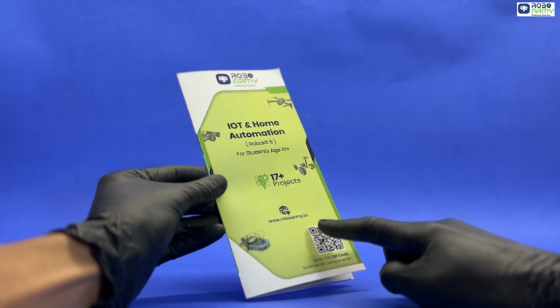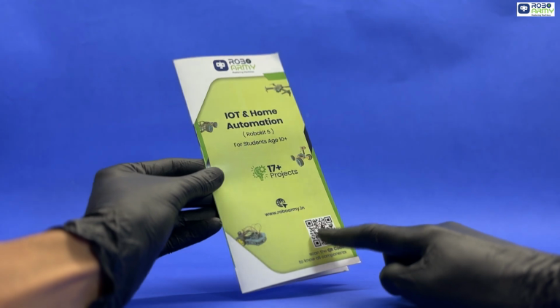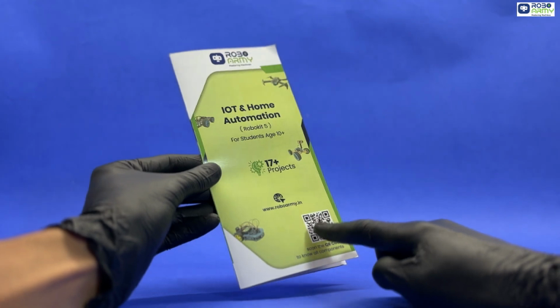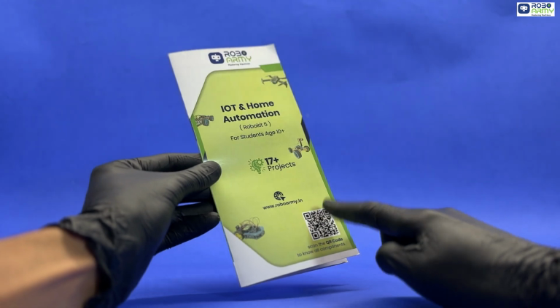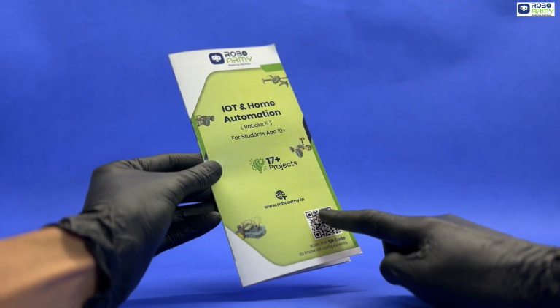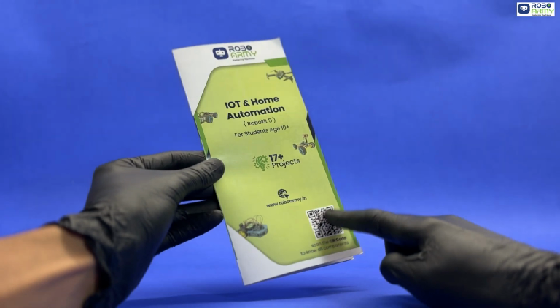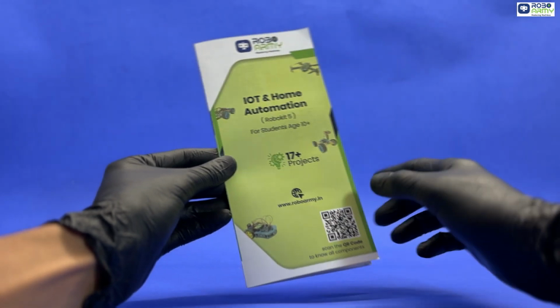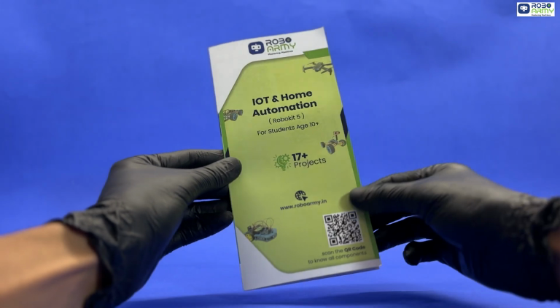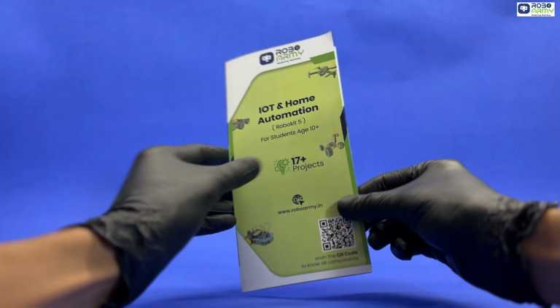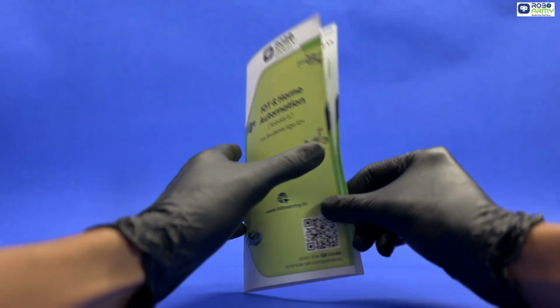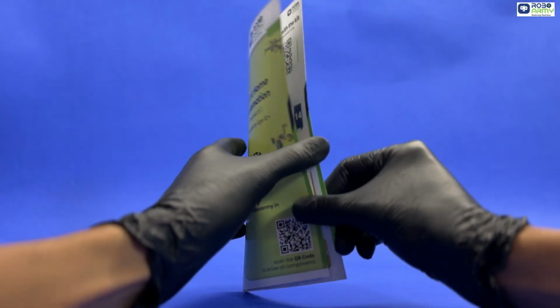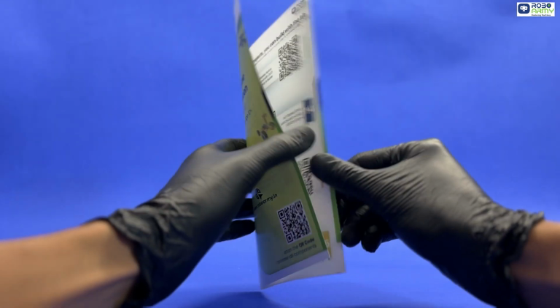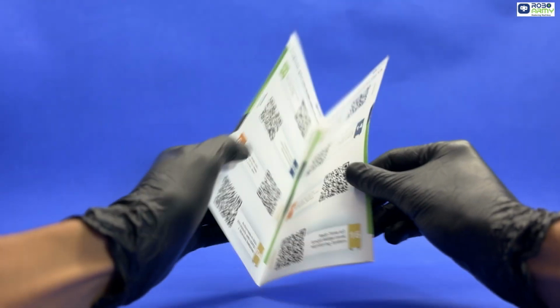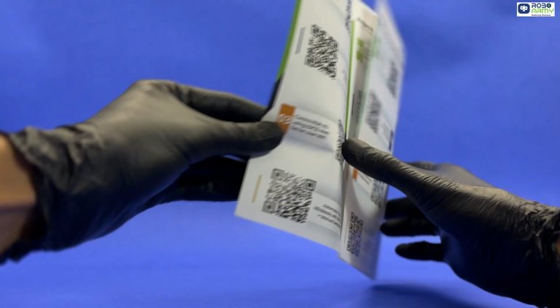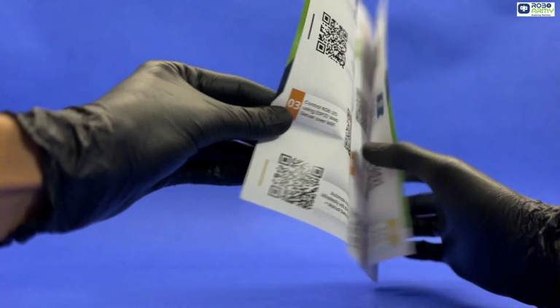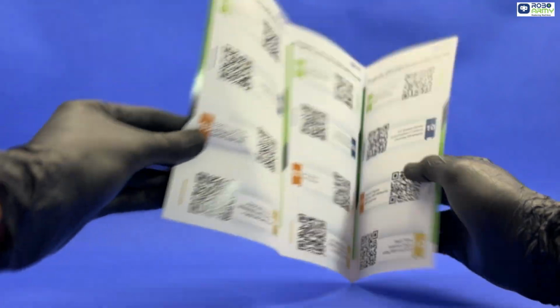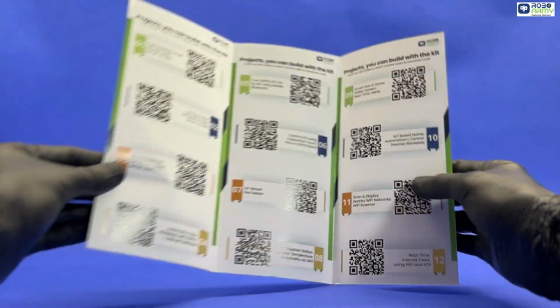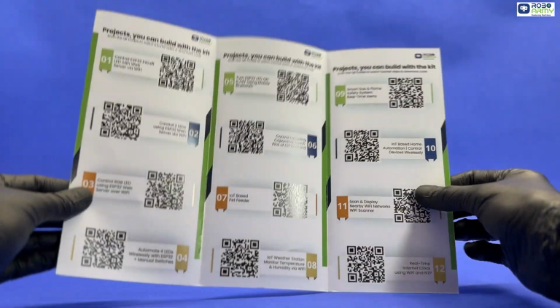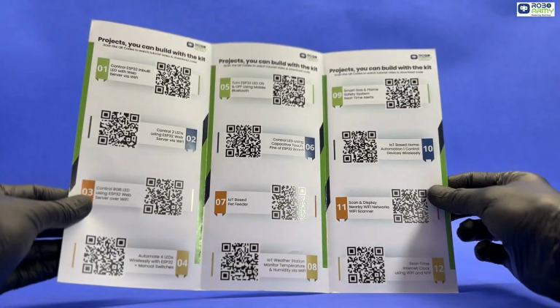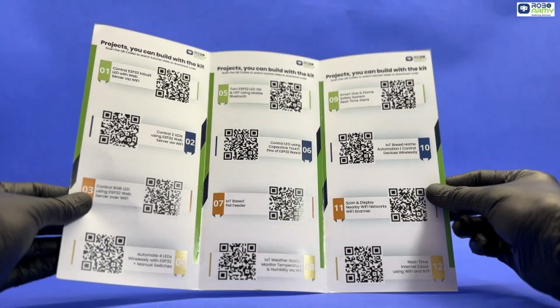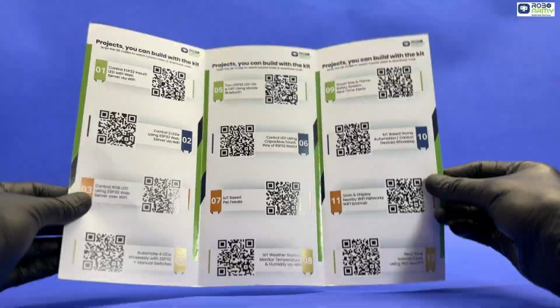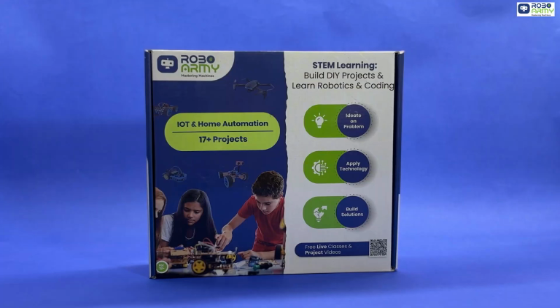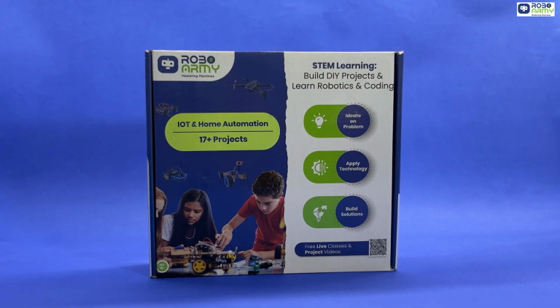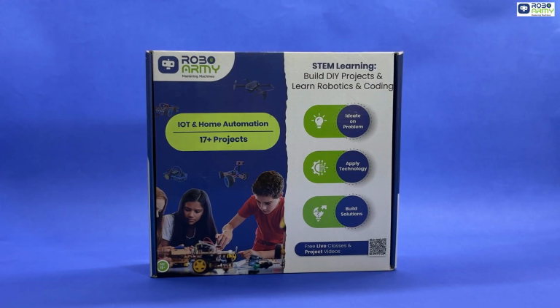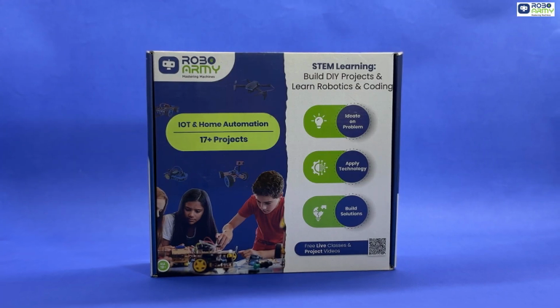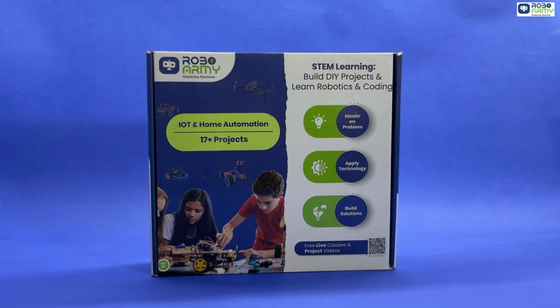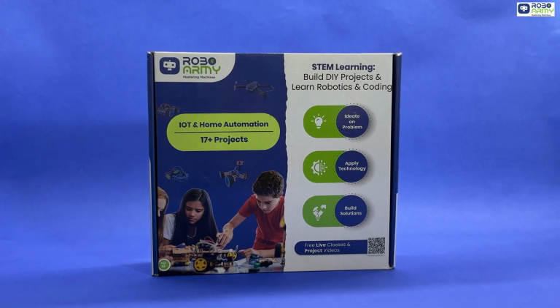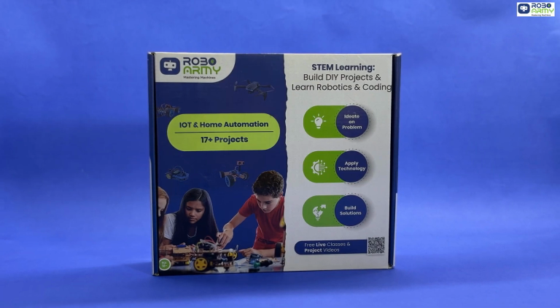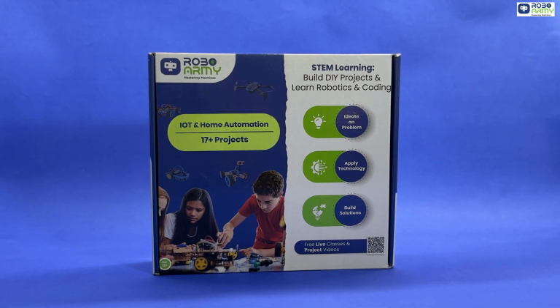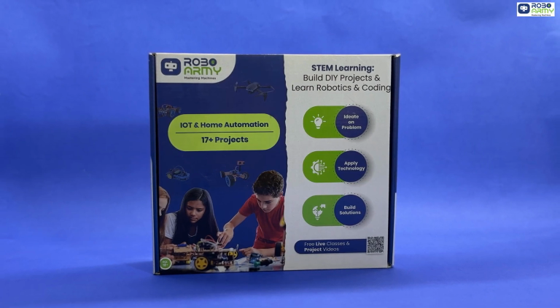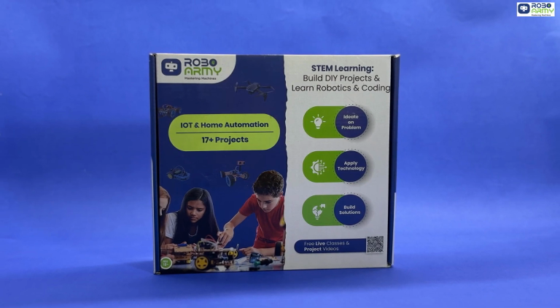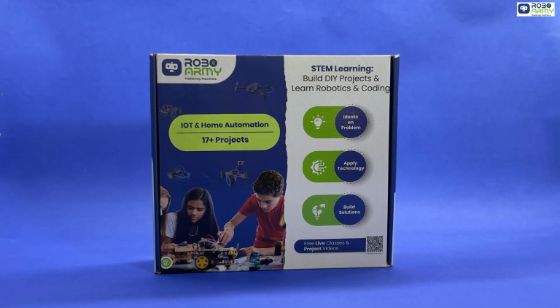Each project comes with step-by-step video tutorials and ready-to-use codes, helping you understand, customize and innovate.